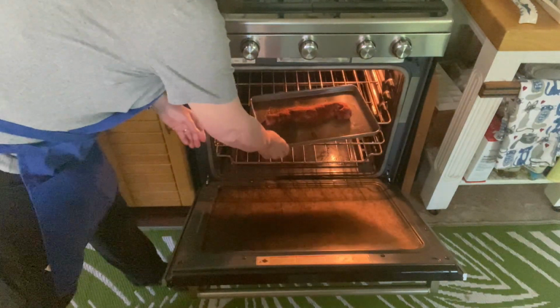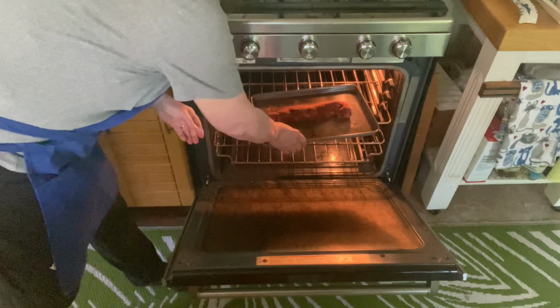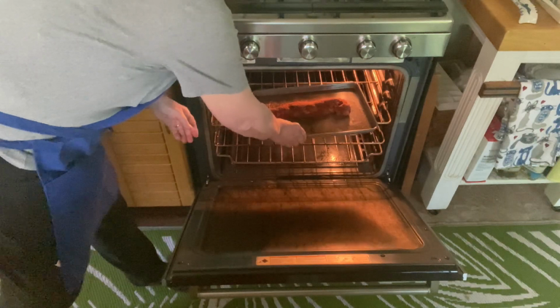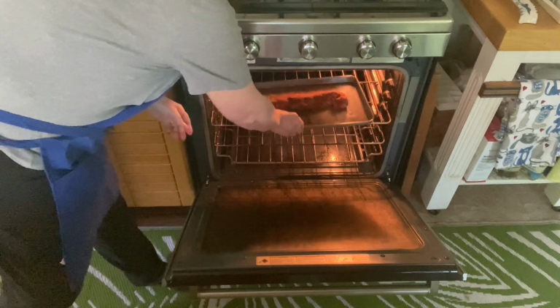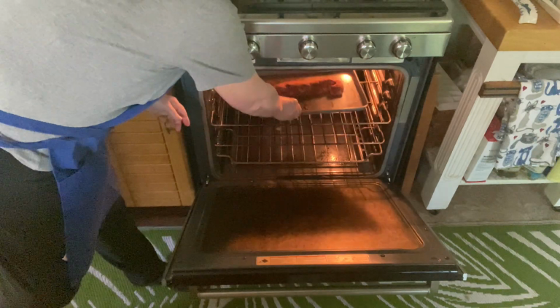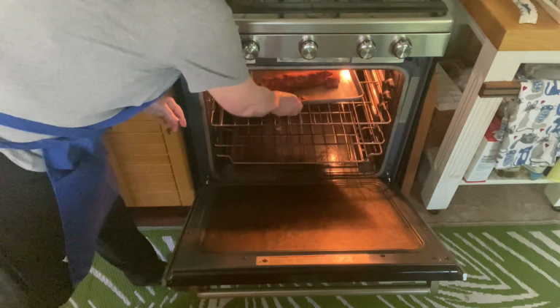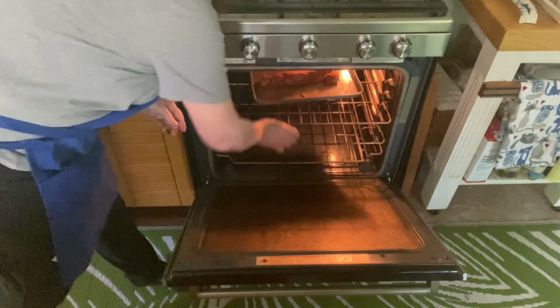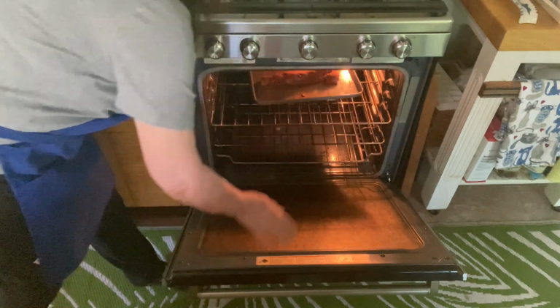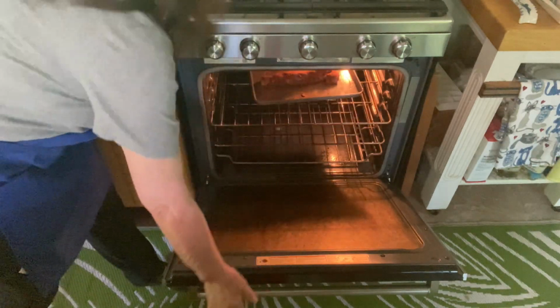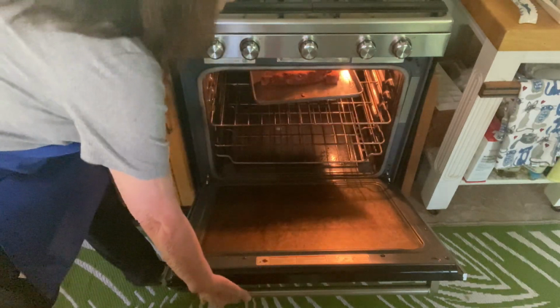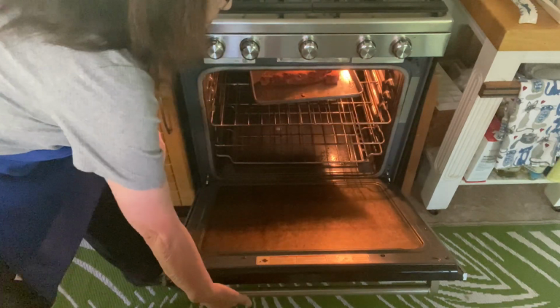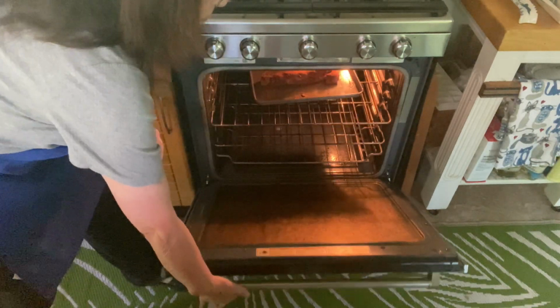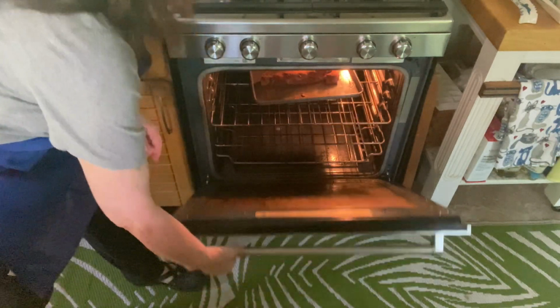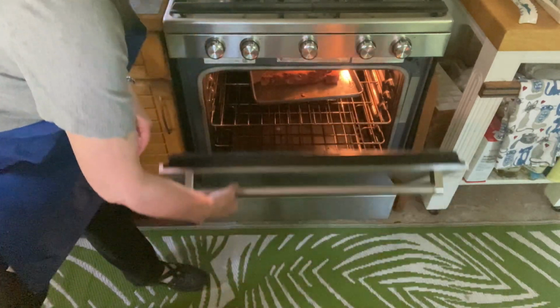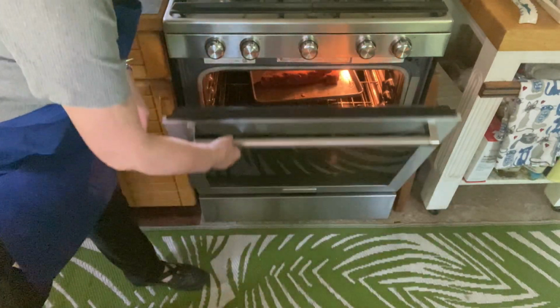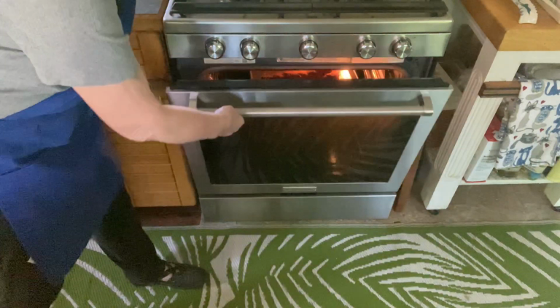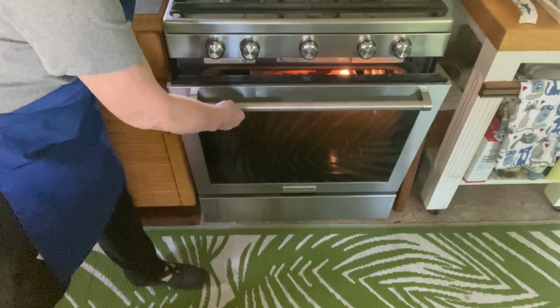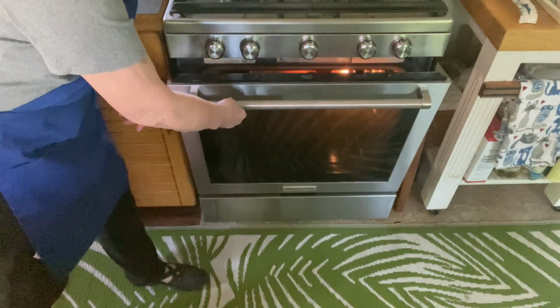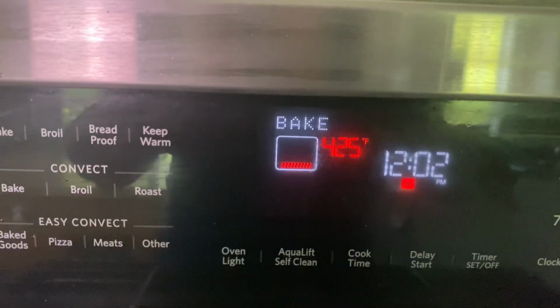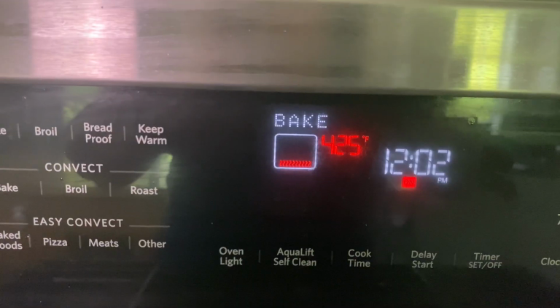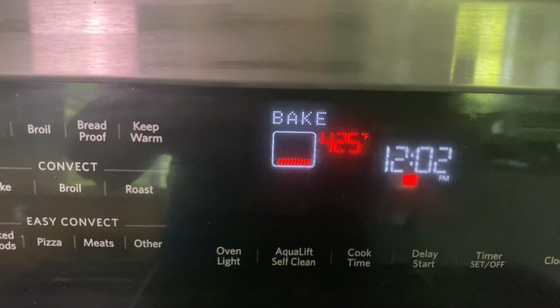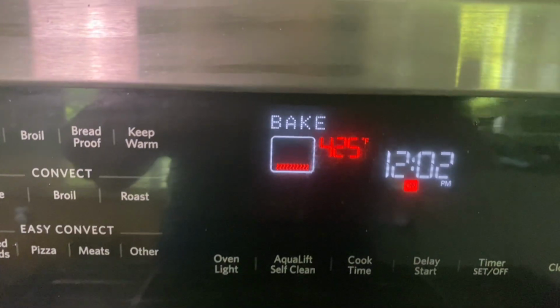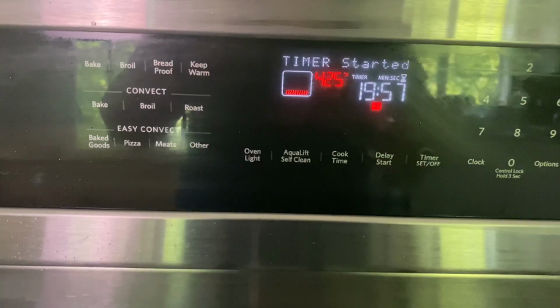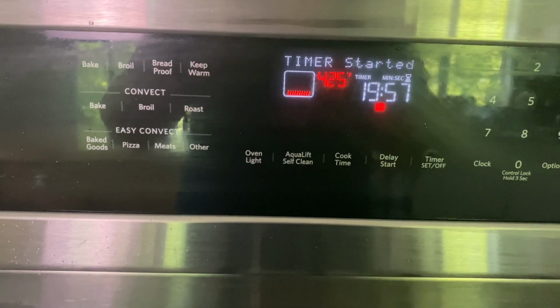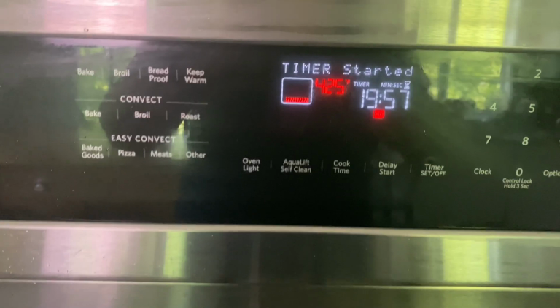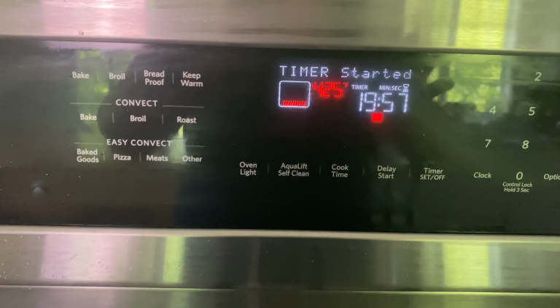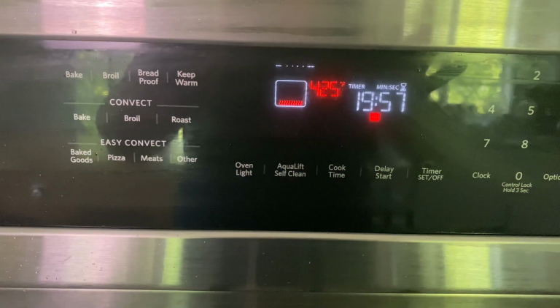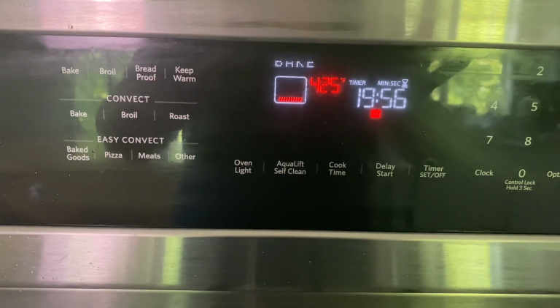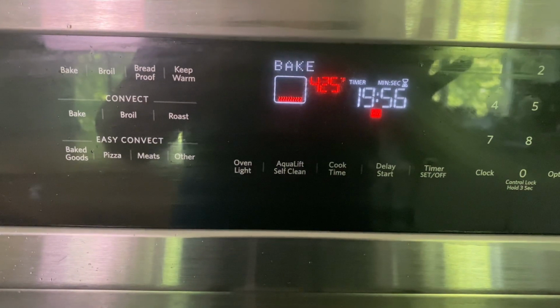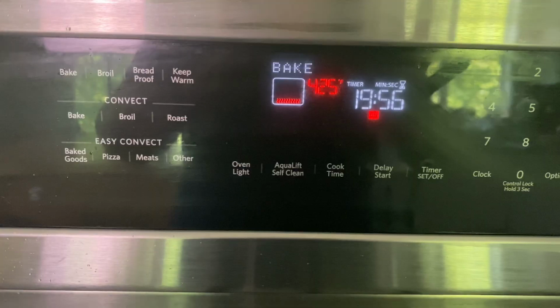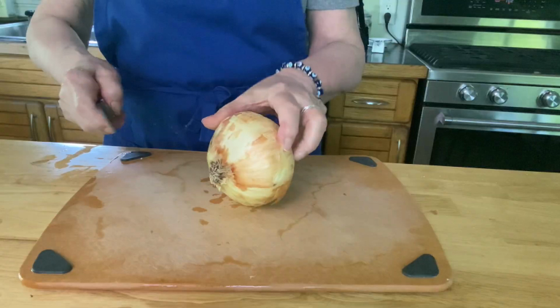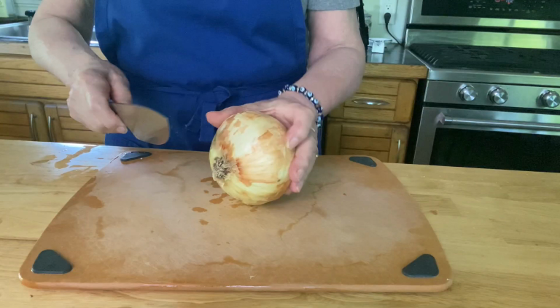I'm going to bake it at 425°F for about 20 minutes. The internal temperature should be 145°F when it's done.